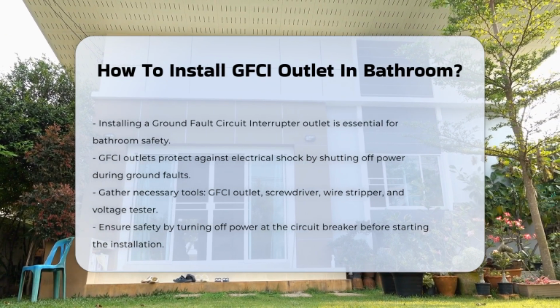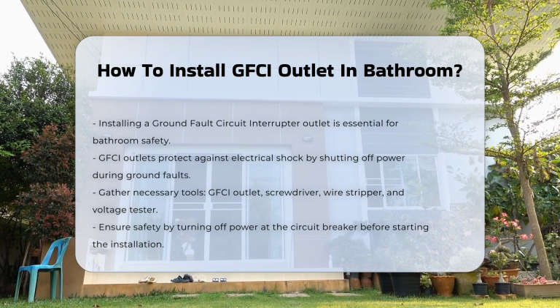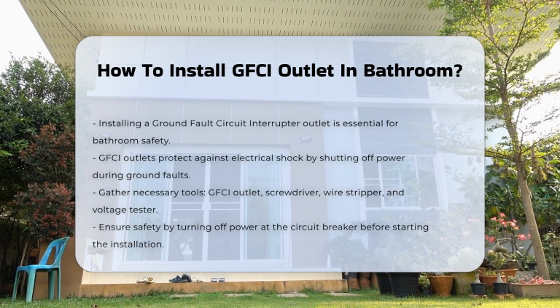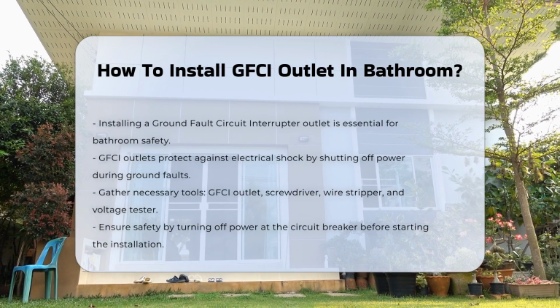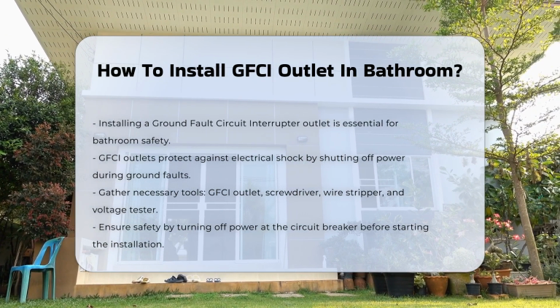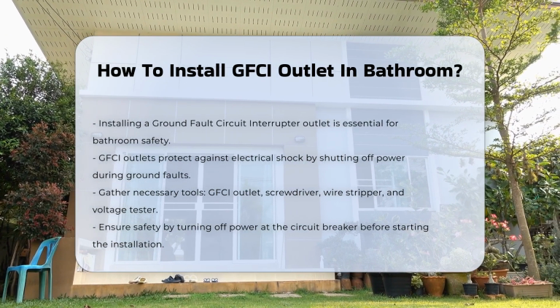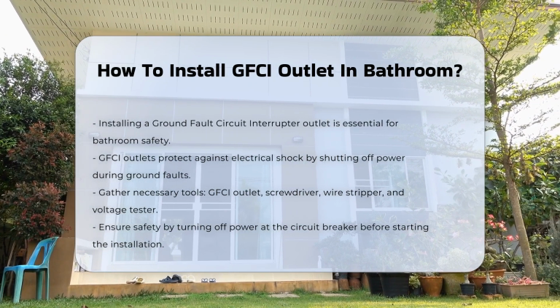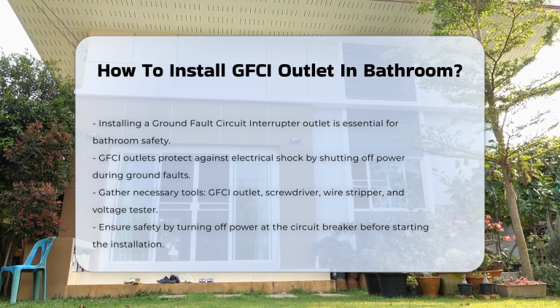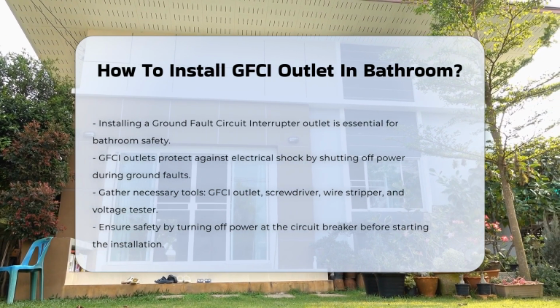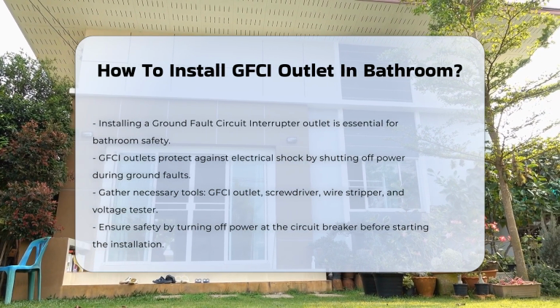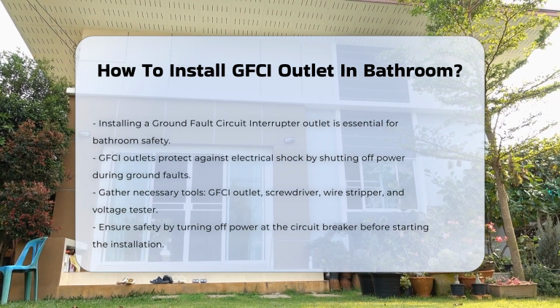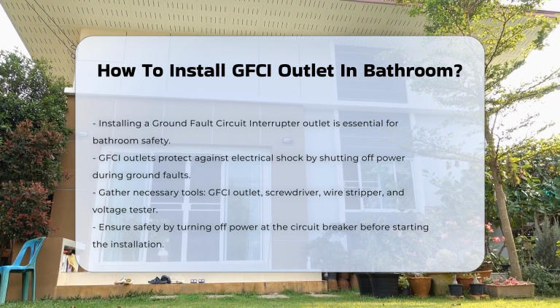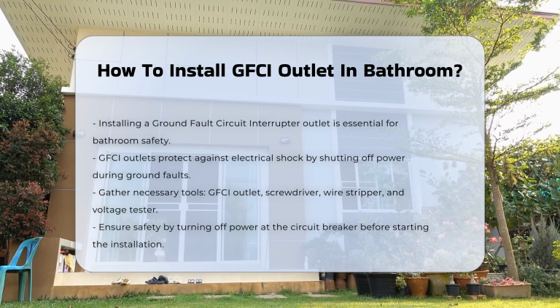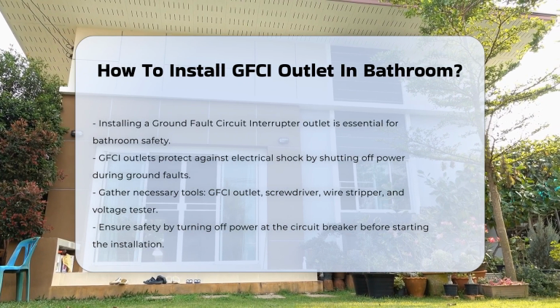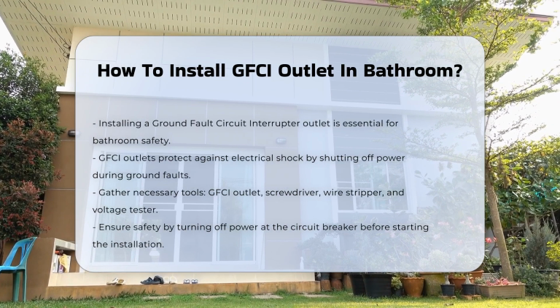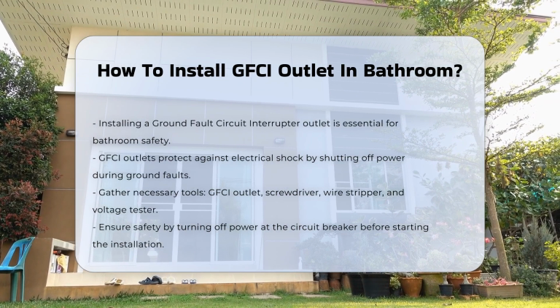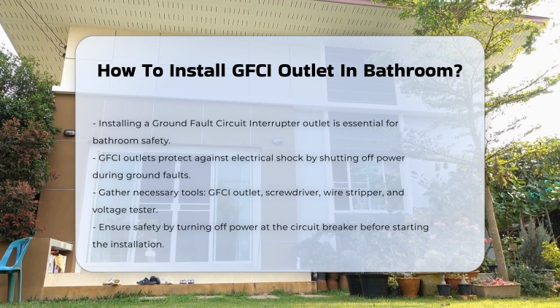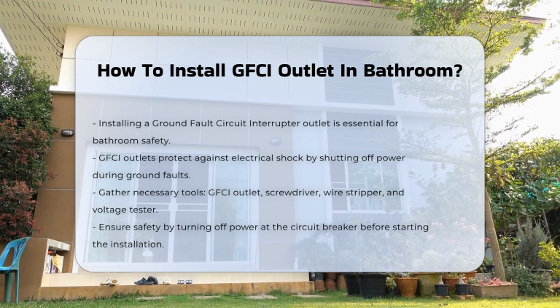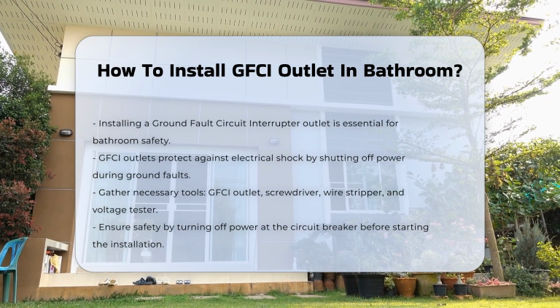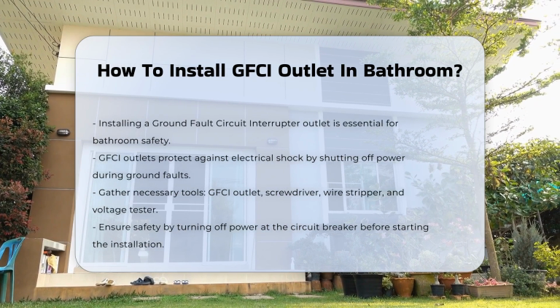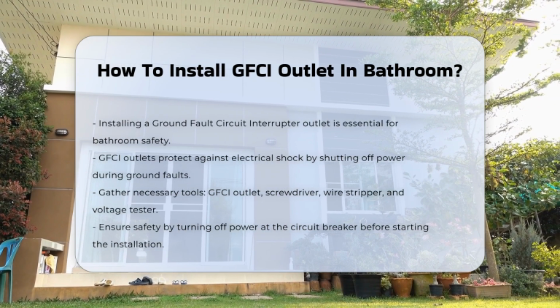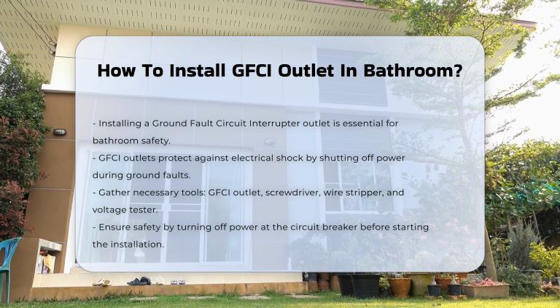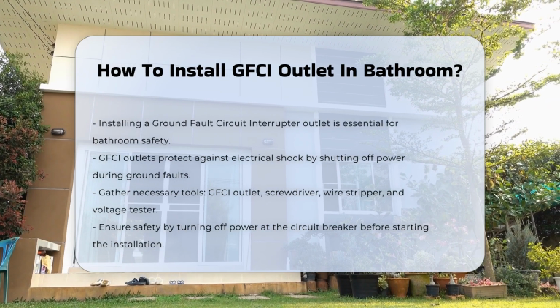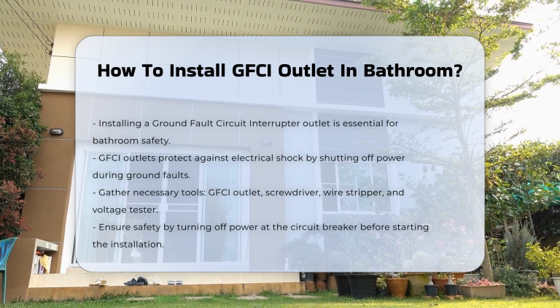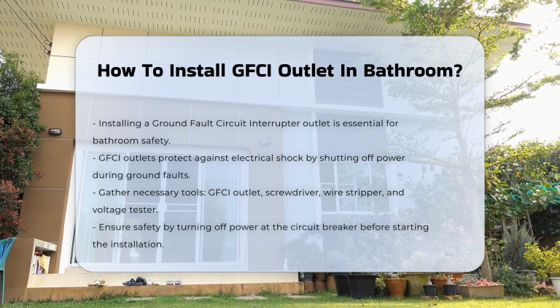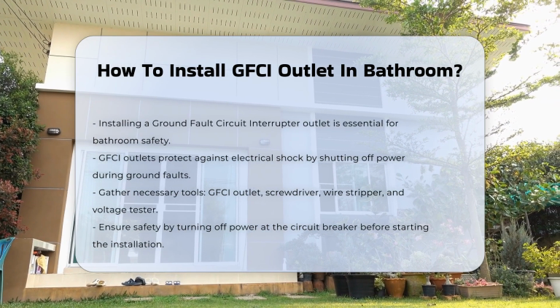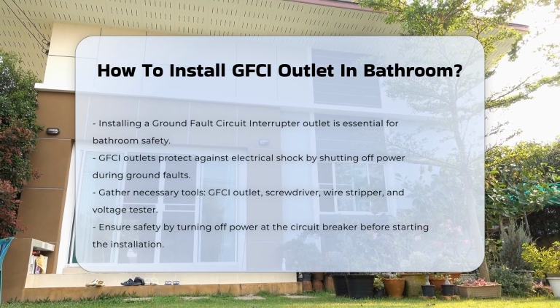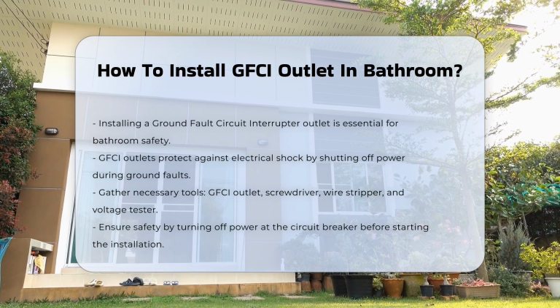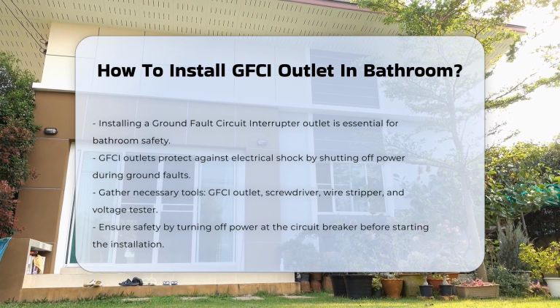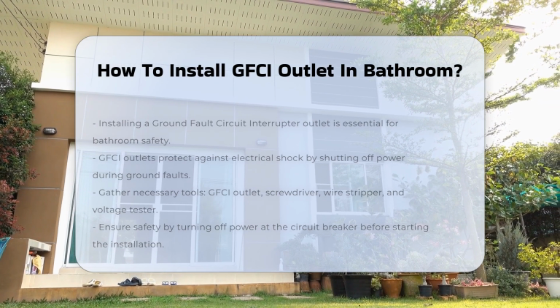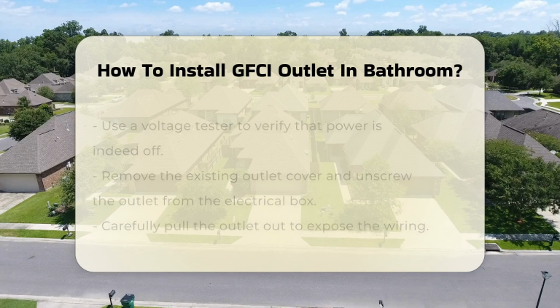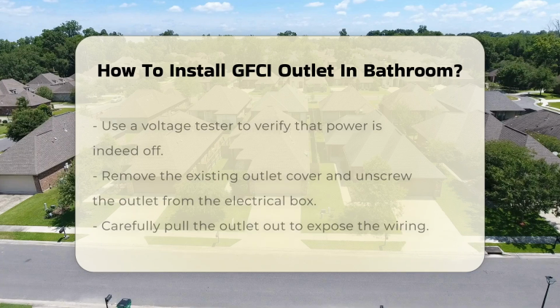Before beginning, ensure you have the necessary tools. You will need a GFCI outlet, a screwdriver, a wire stripper, and a voltage tester.